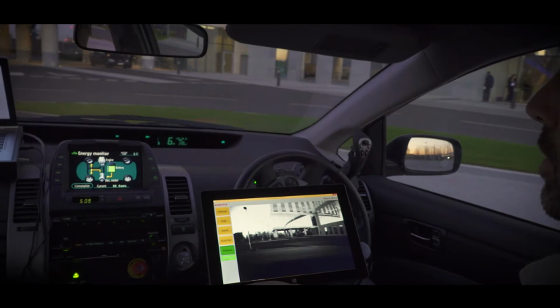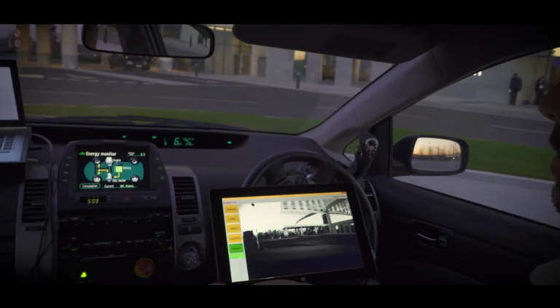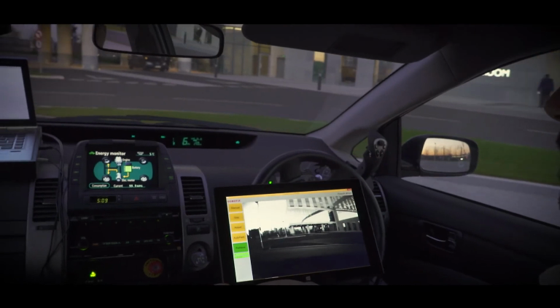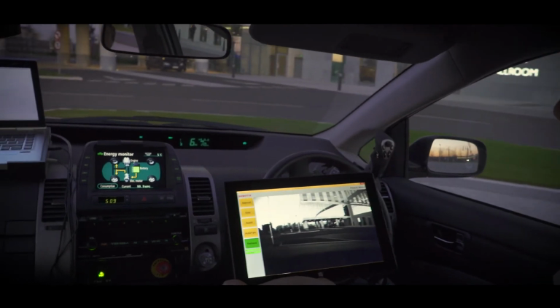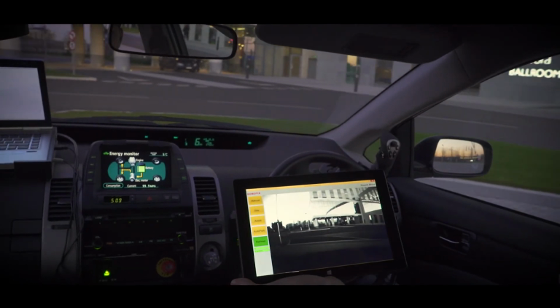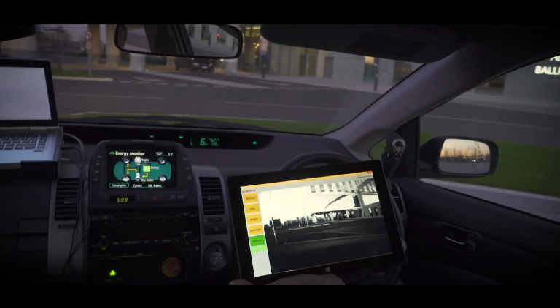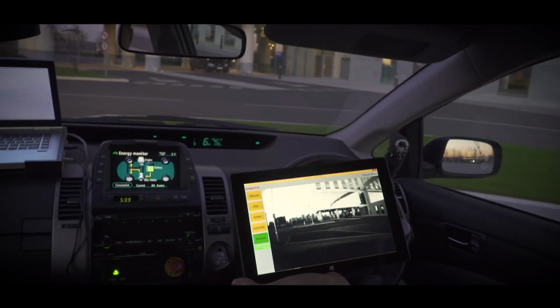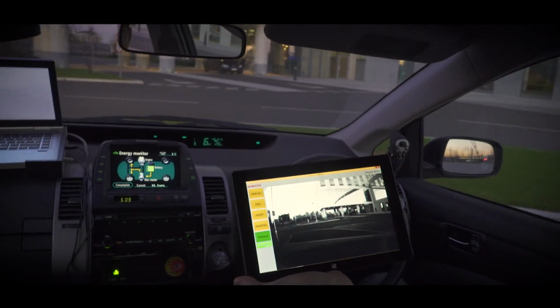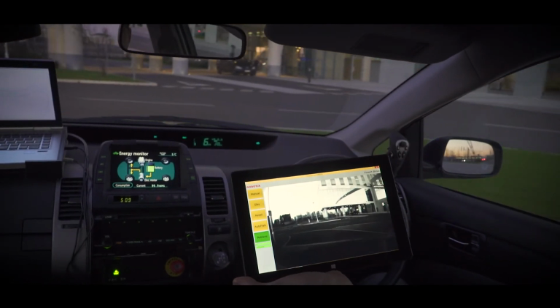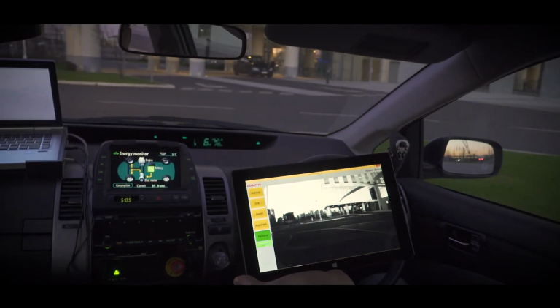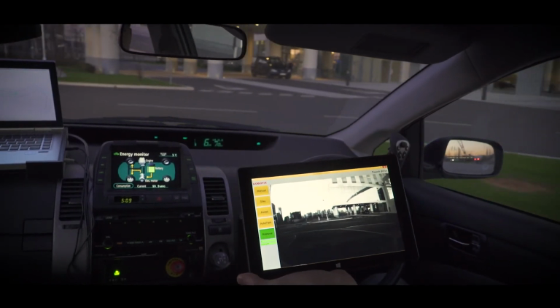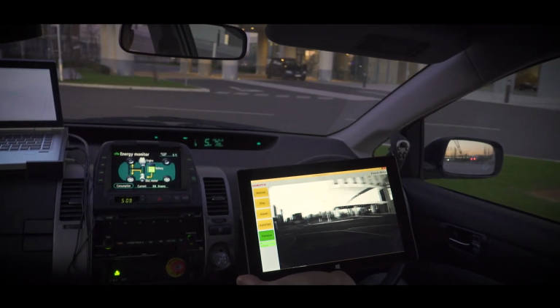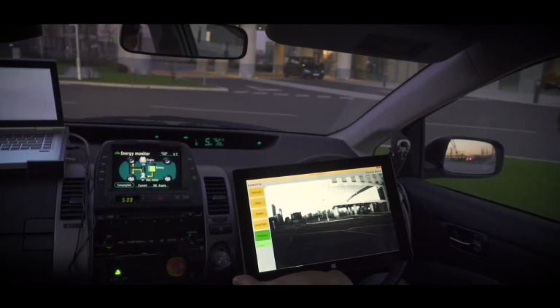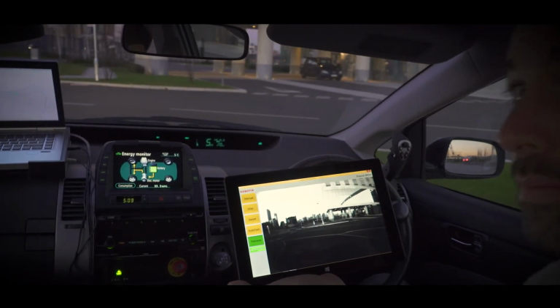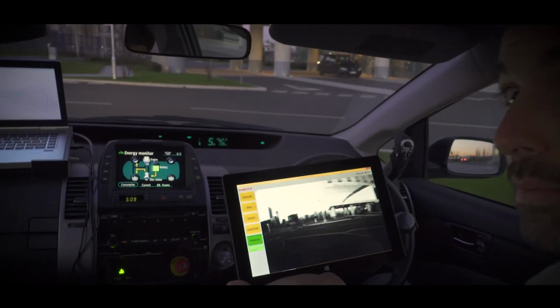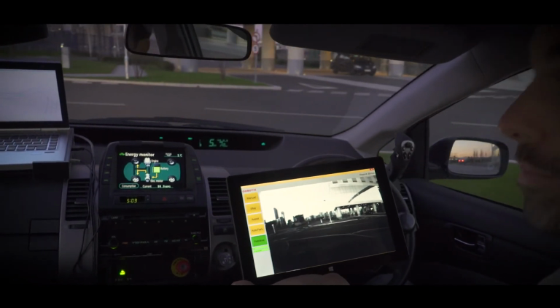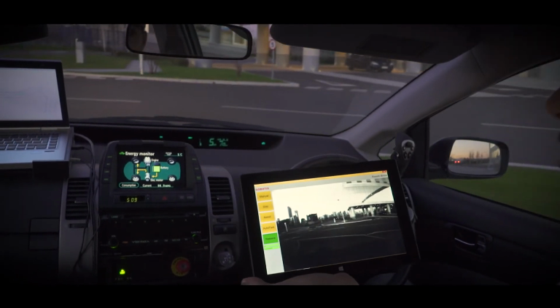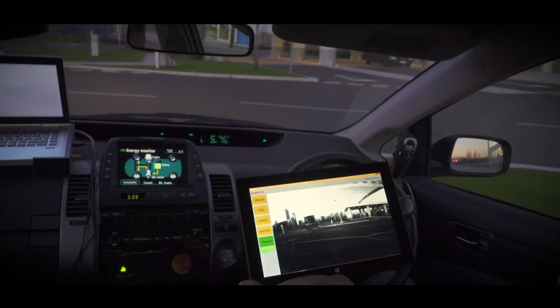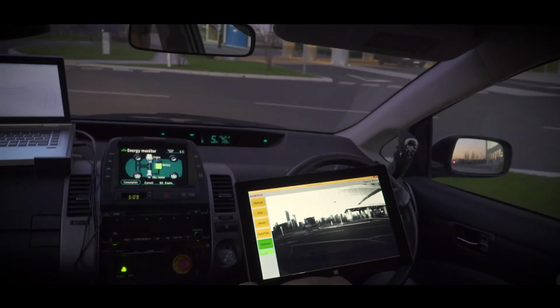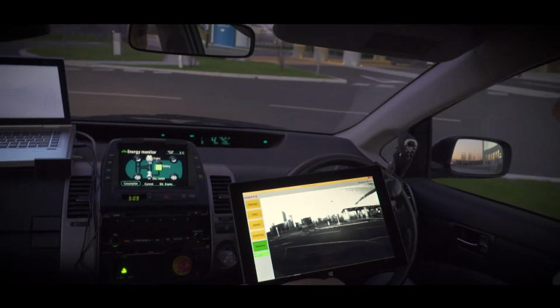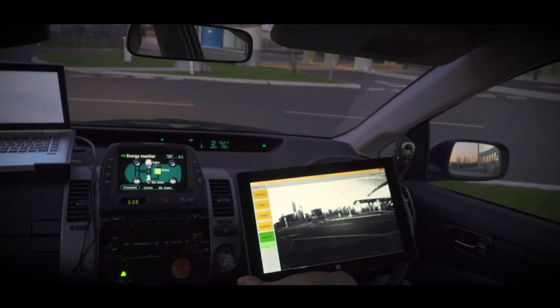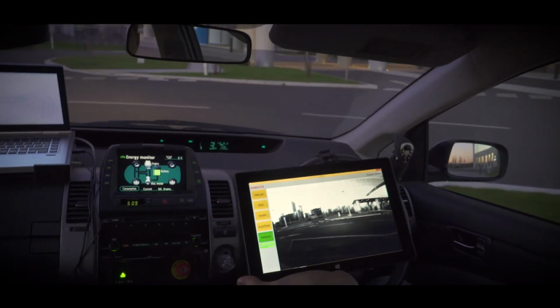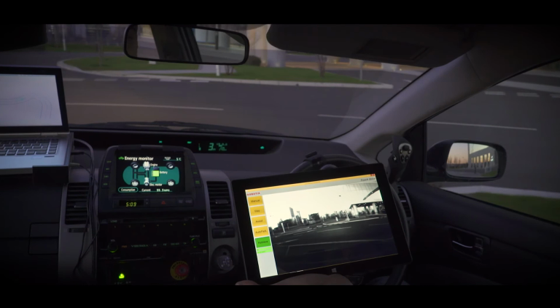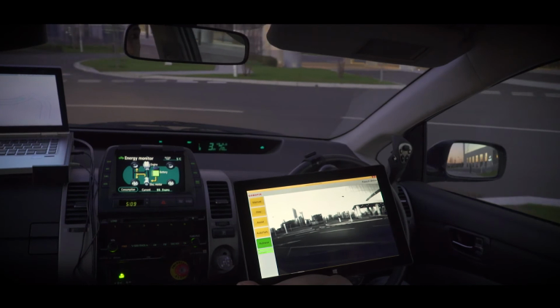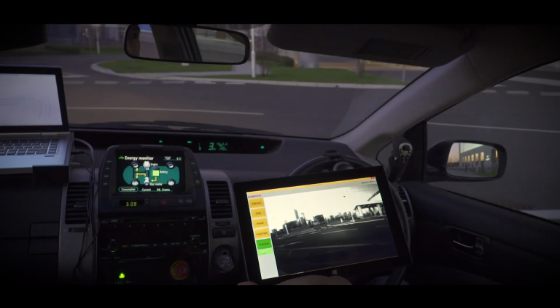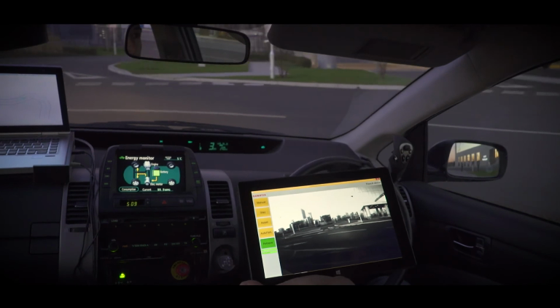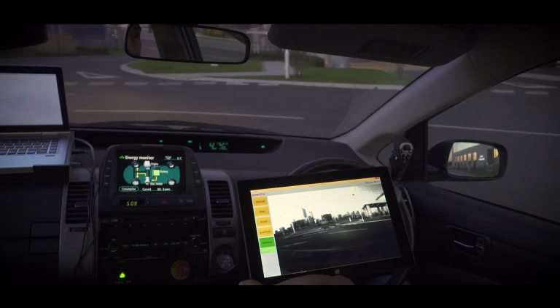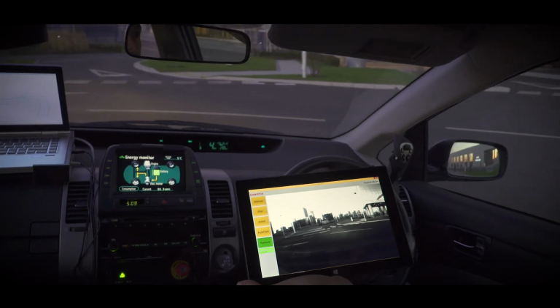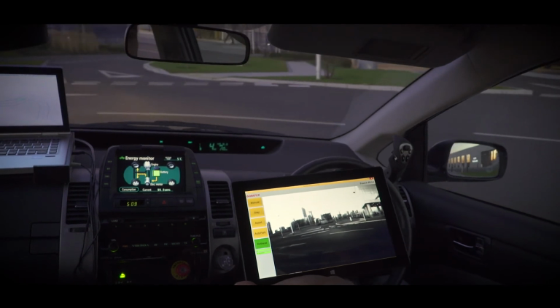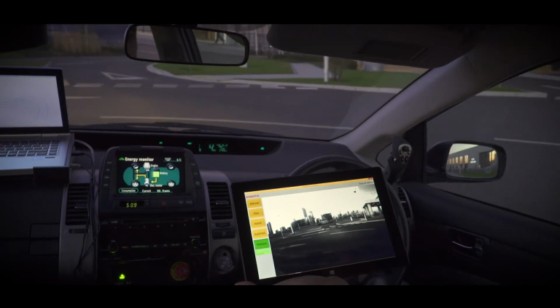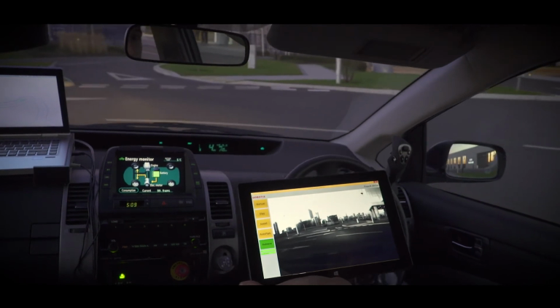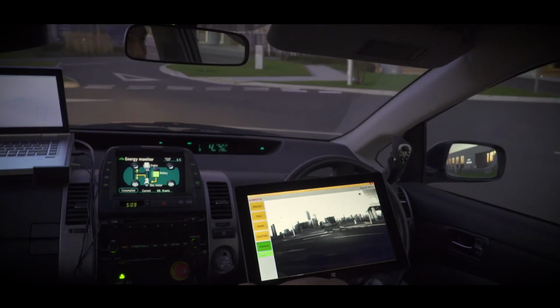Most cars are drive-by-wire enabled now and will be very much so in the next five to ten years, so that technology is already there.